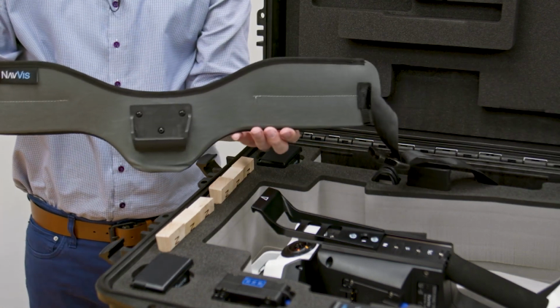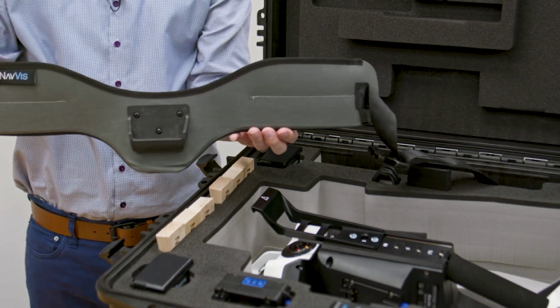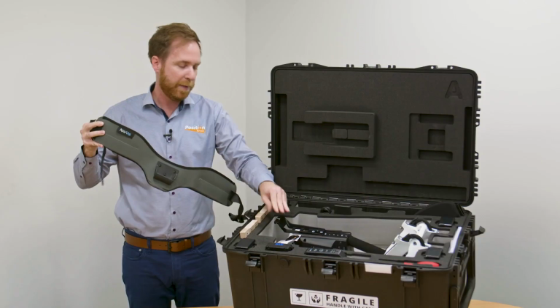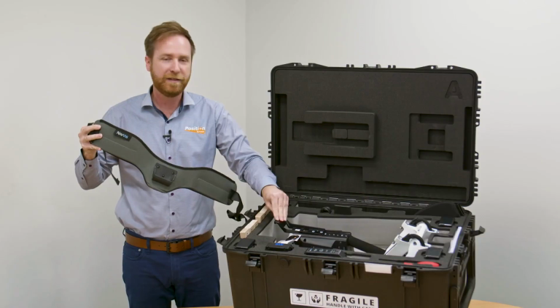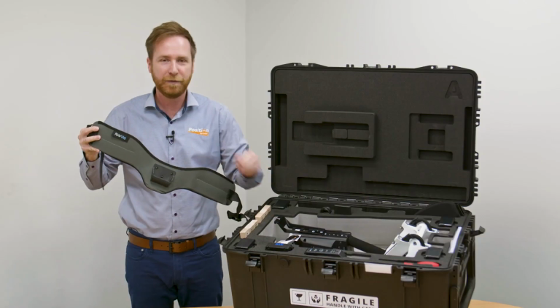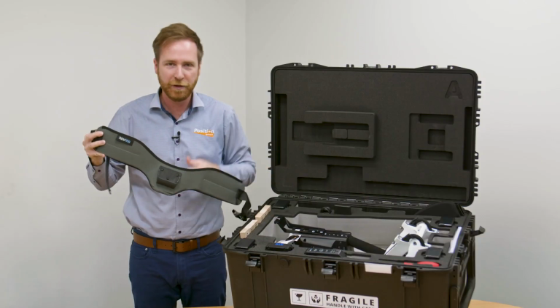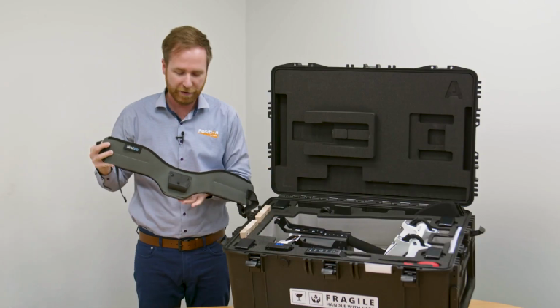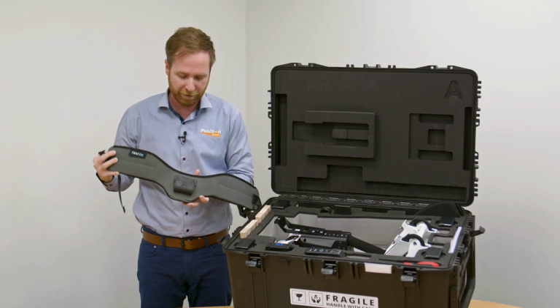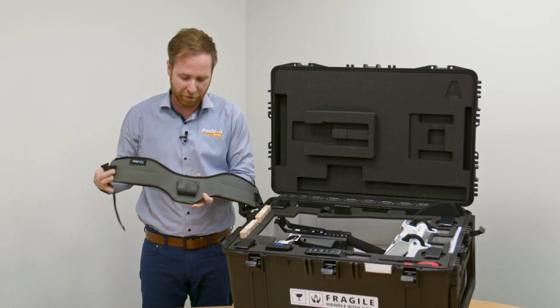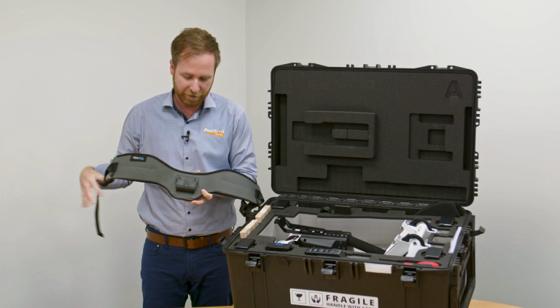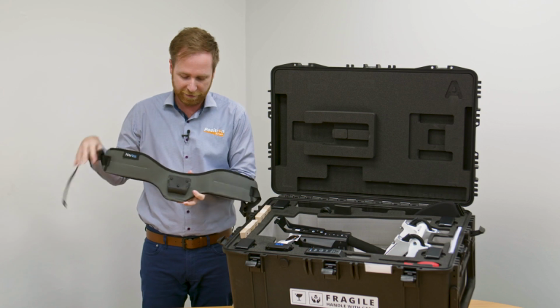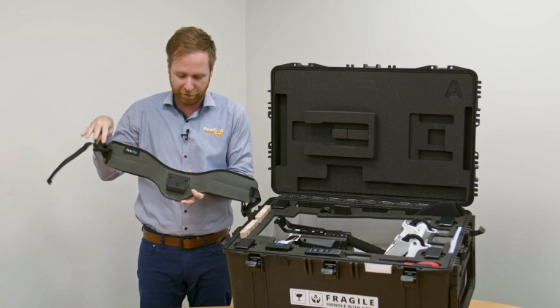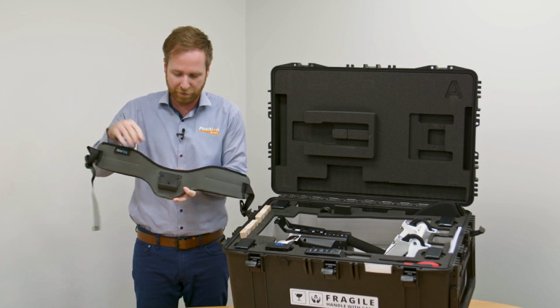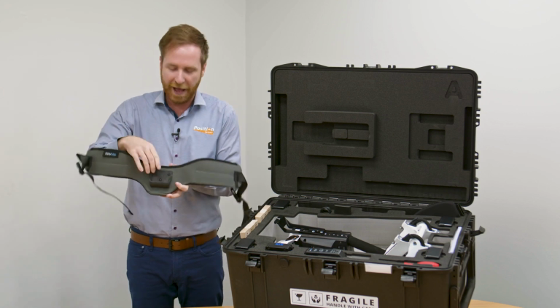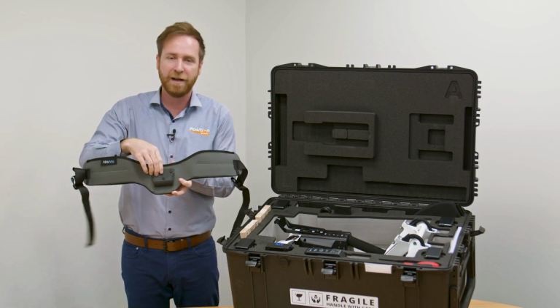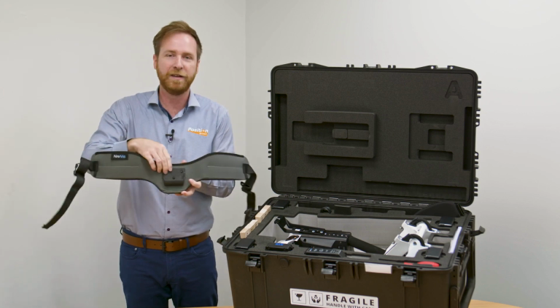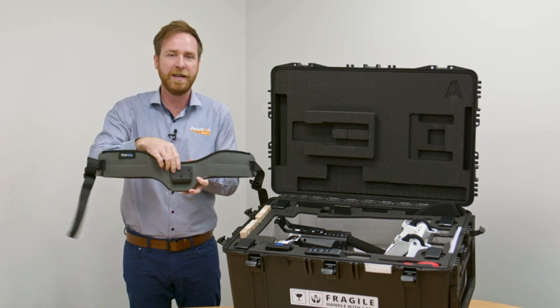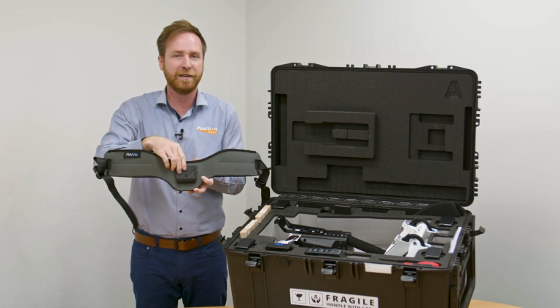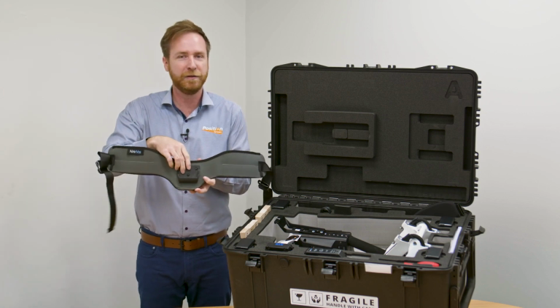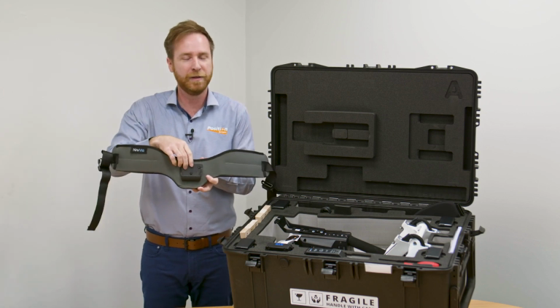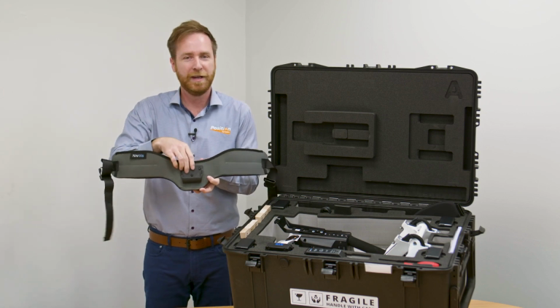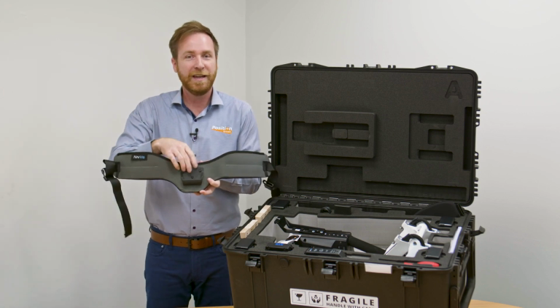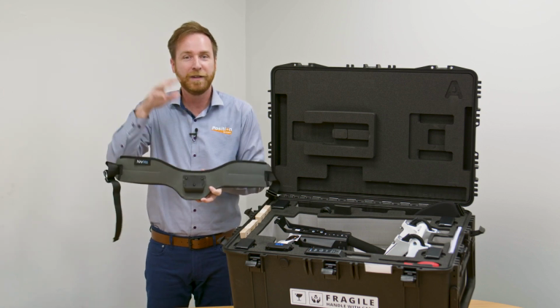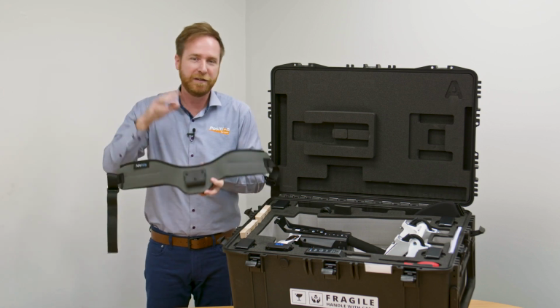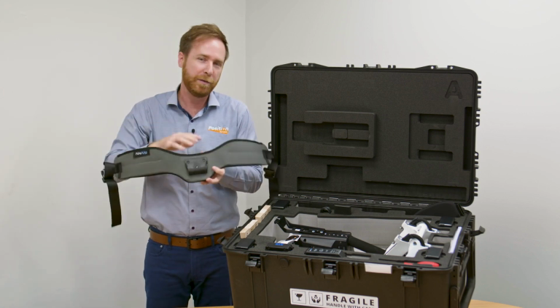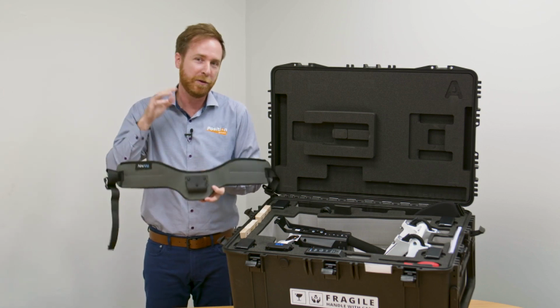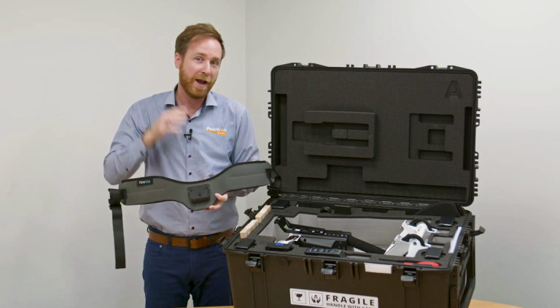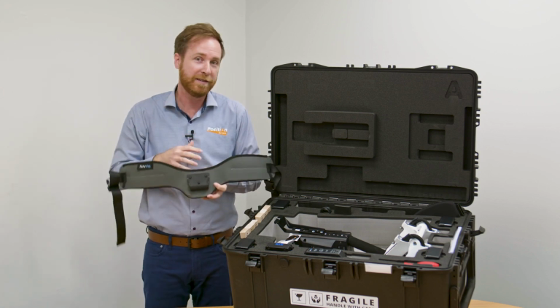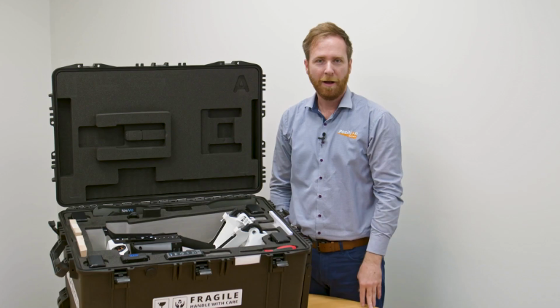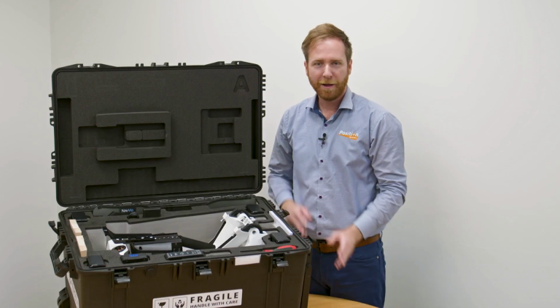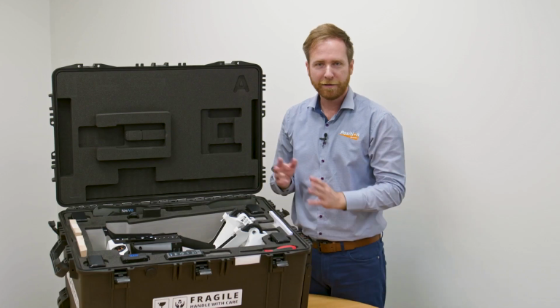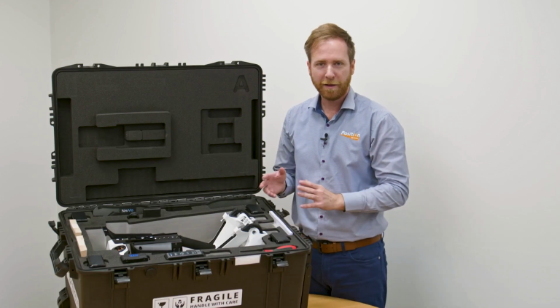The base of the unit goes into this little housing here to evenly distribute the weight.